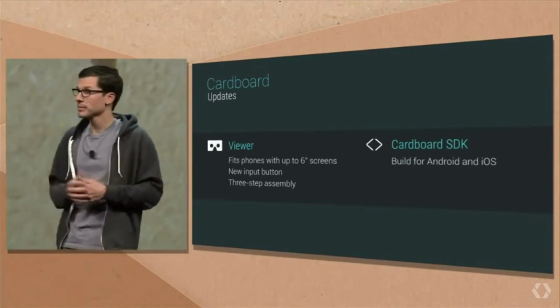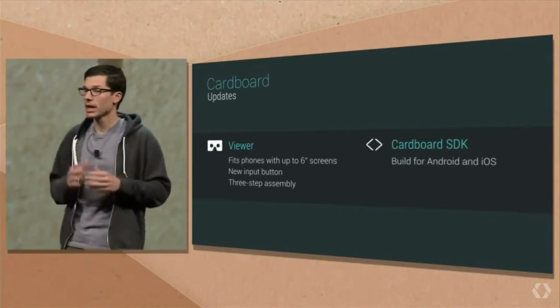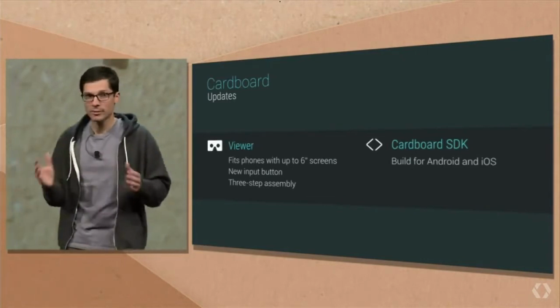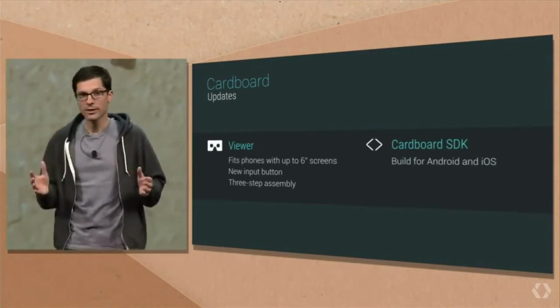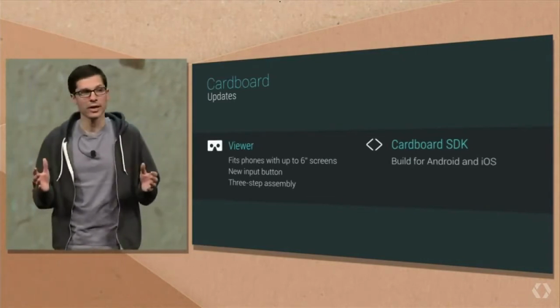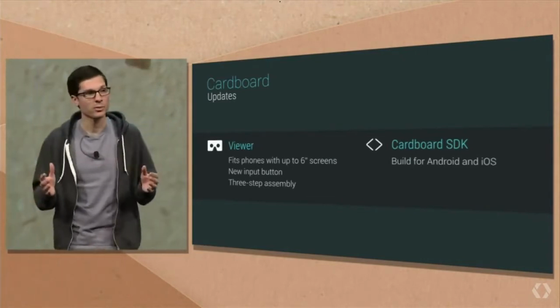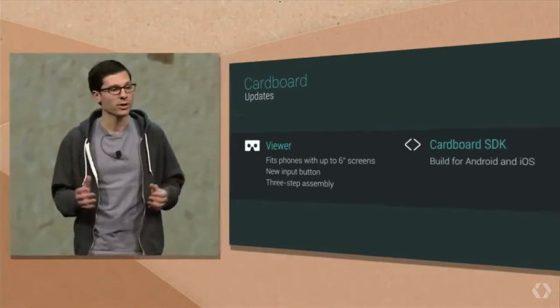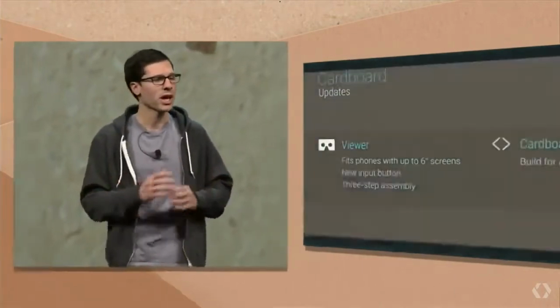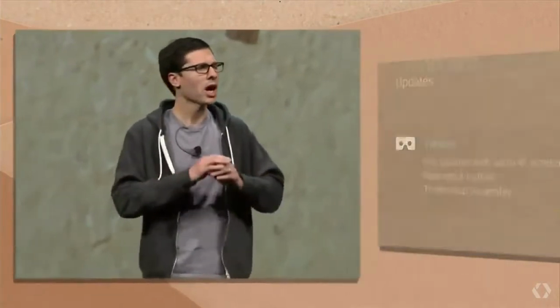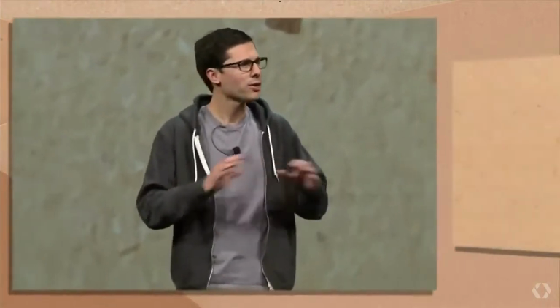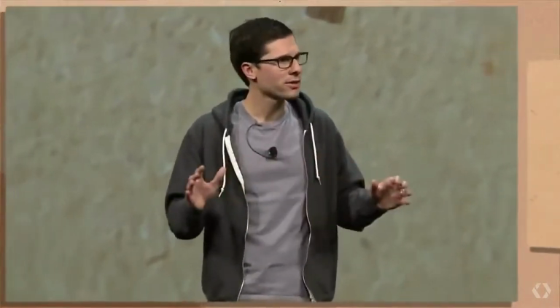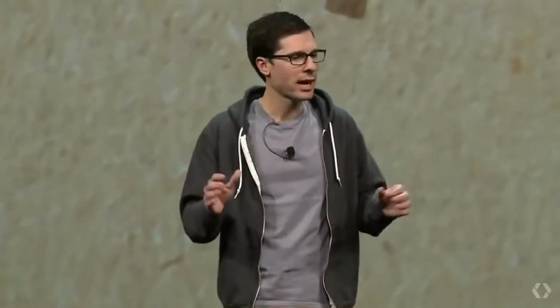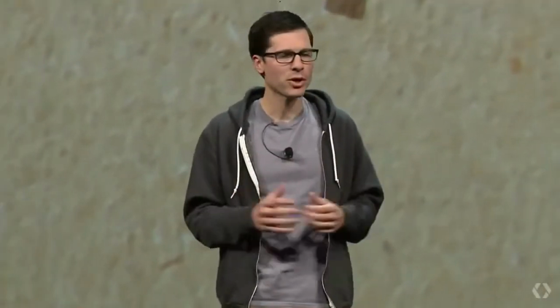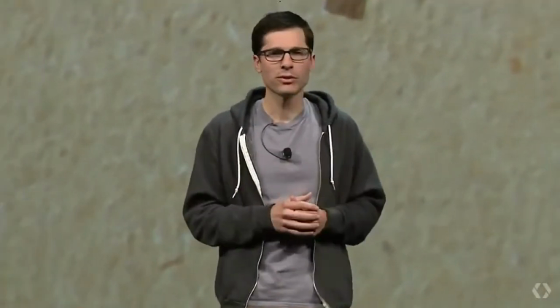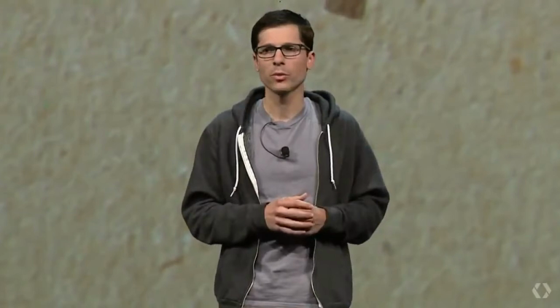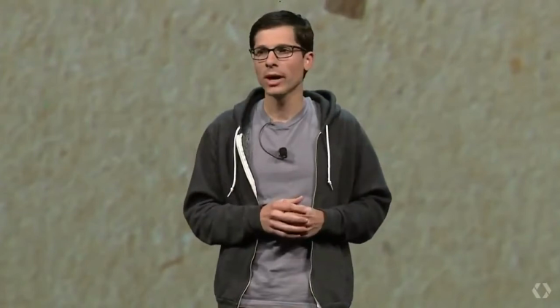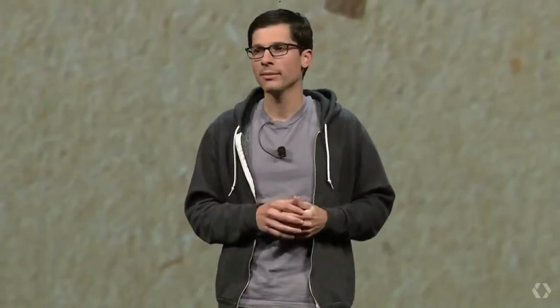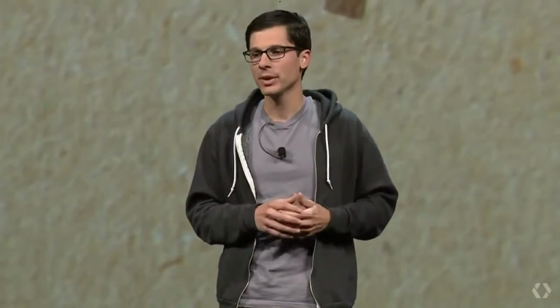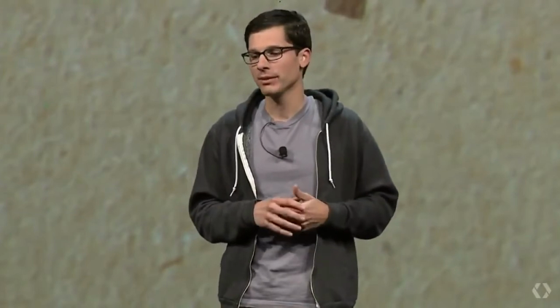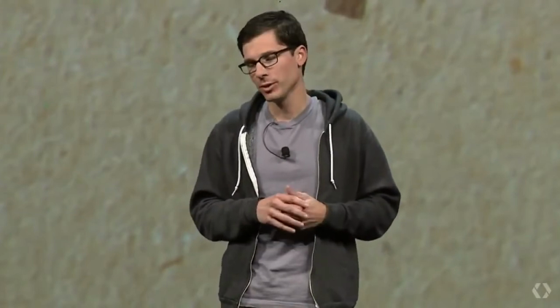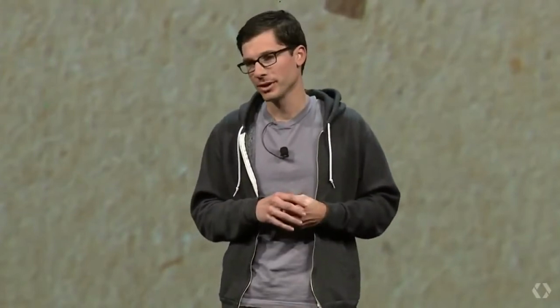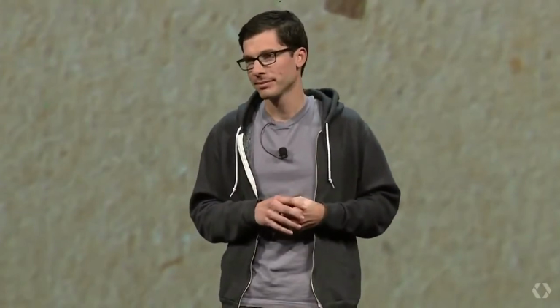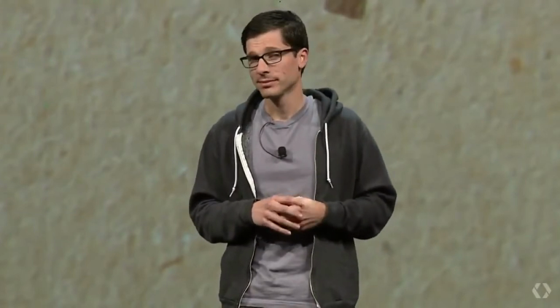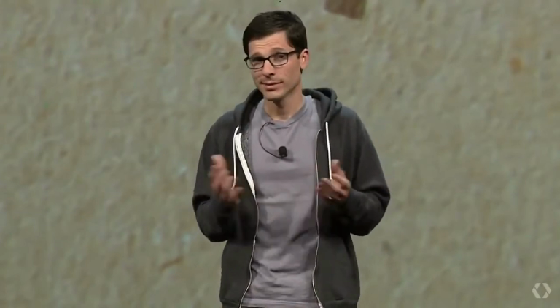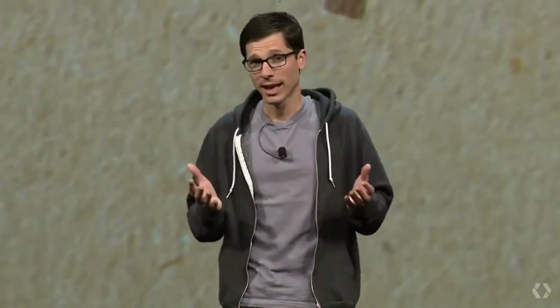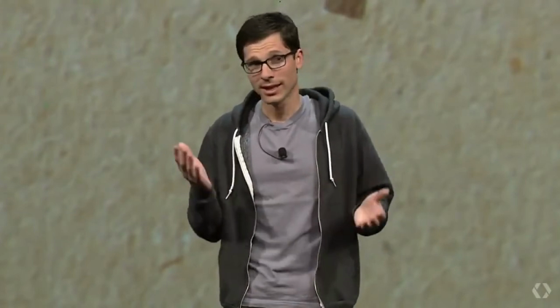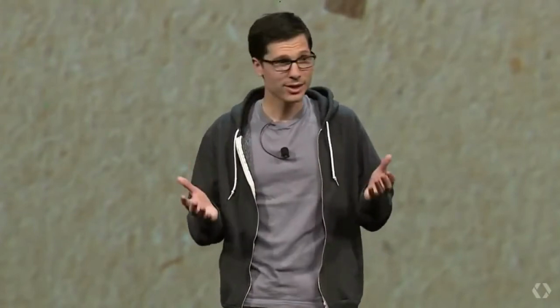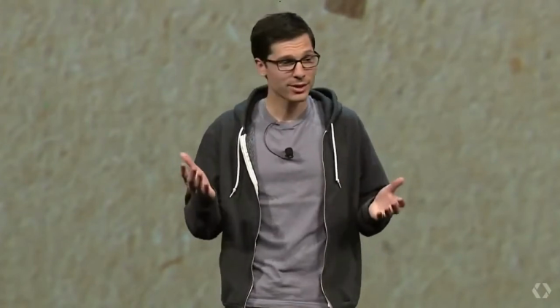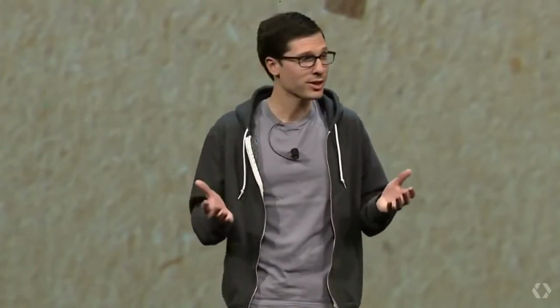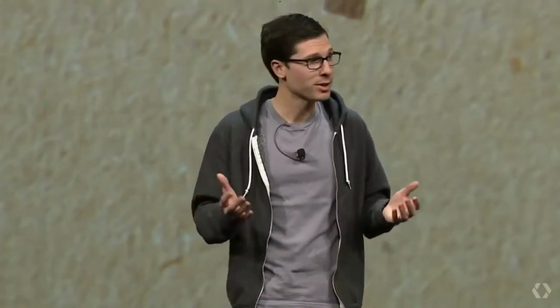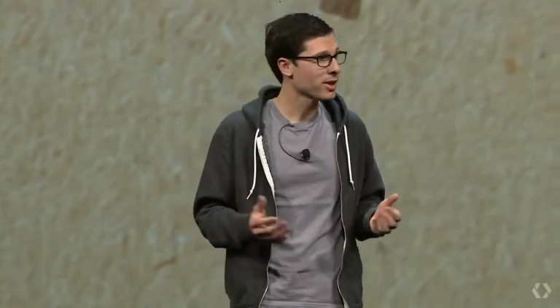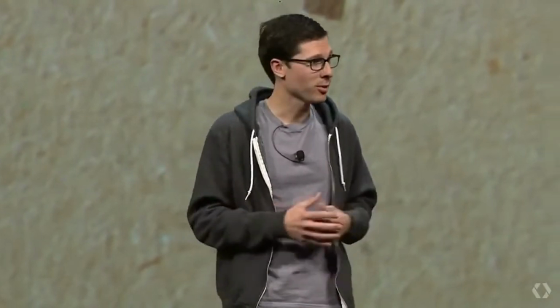That's the Cardboard update — lots of manufacturing partners, hundreds of apps, over one million viewers. And it's still just a piece of Cardboard.